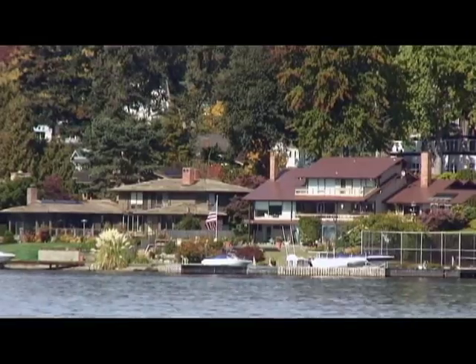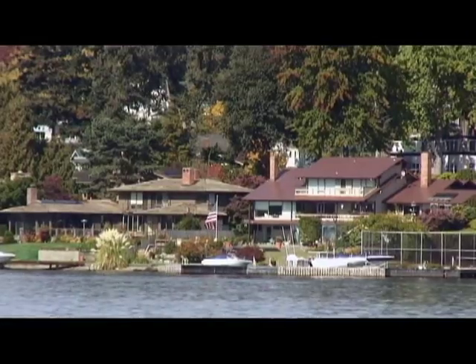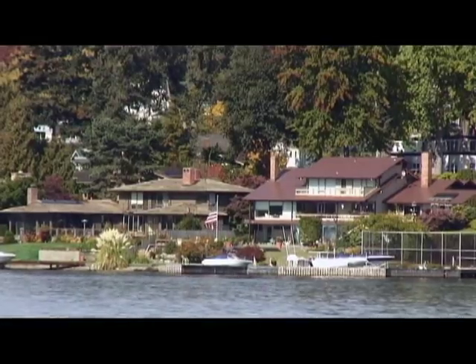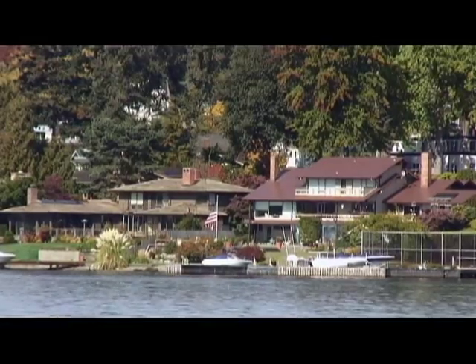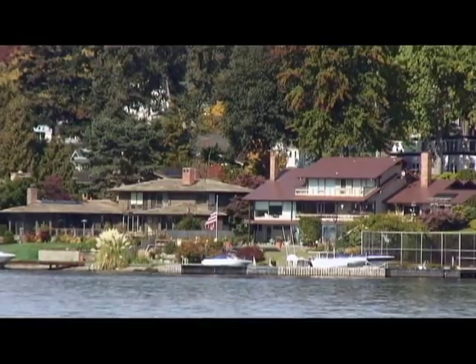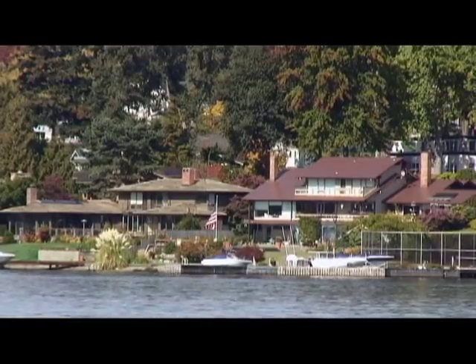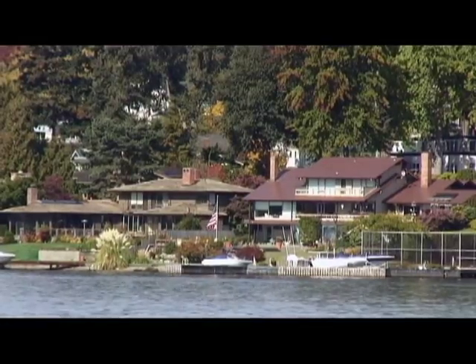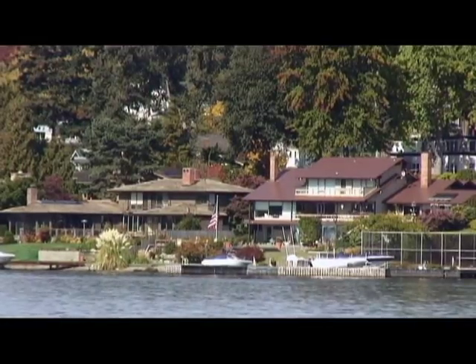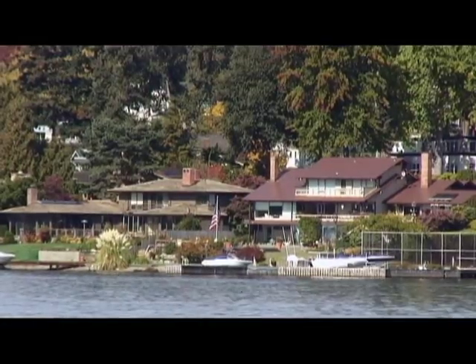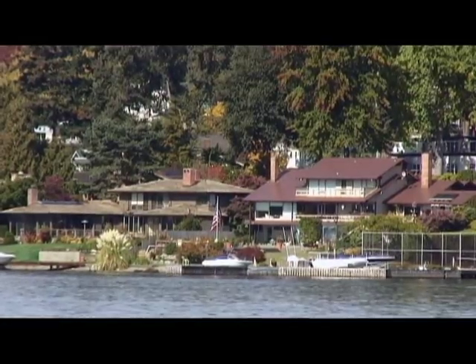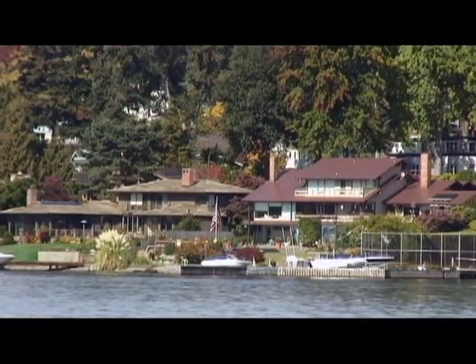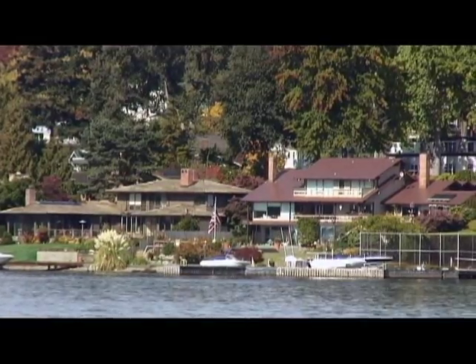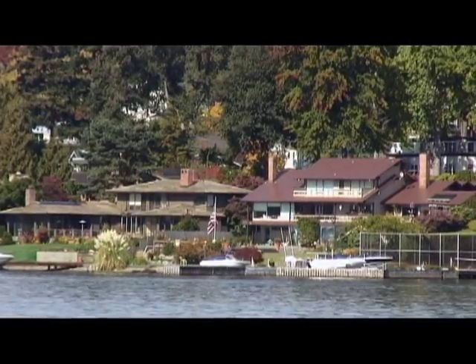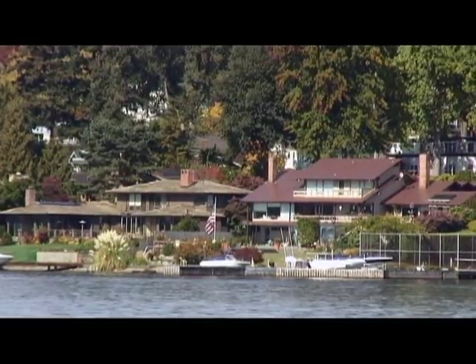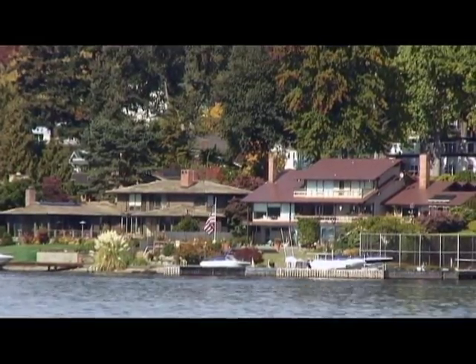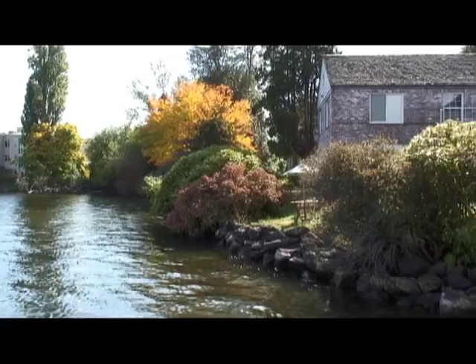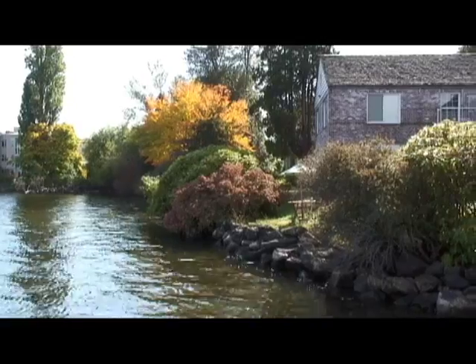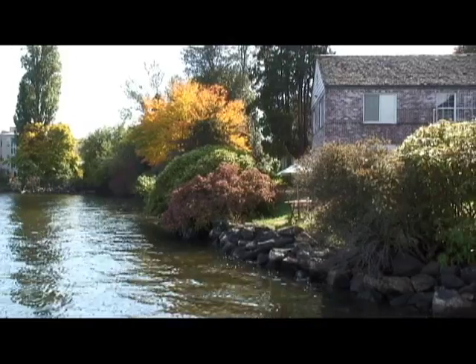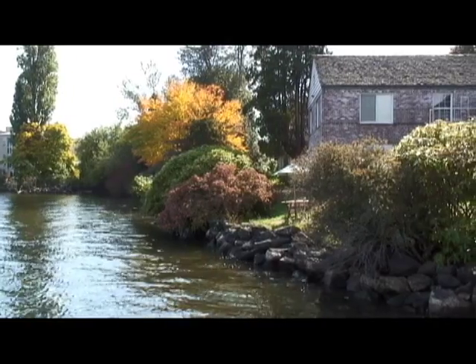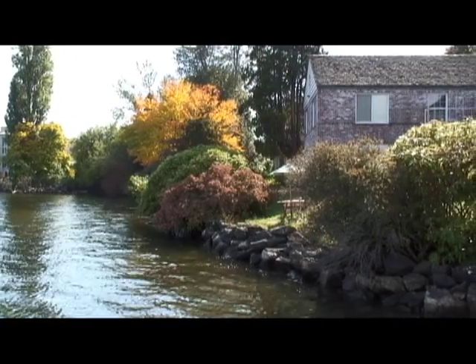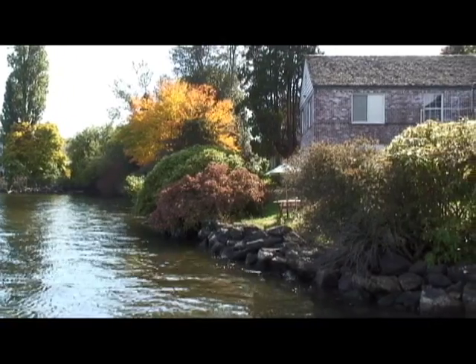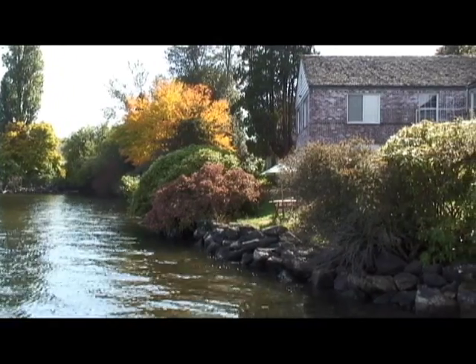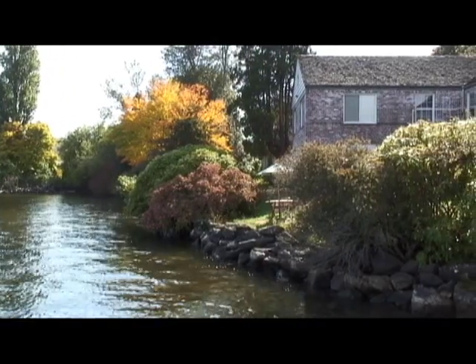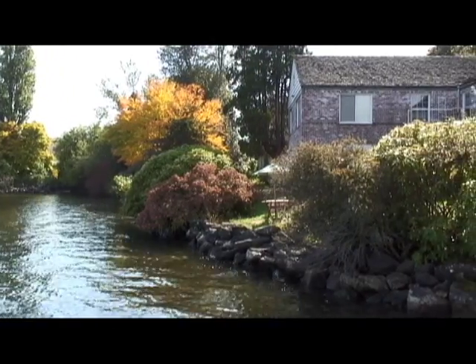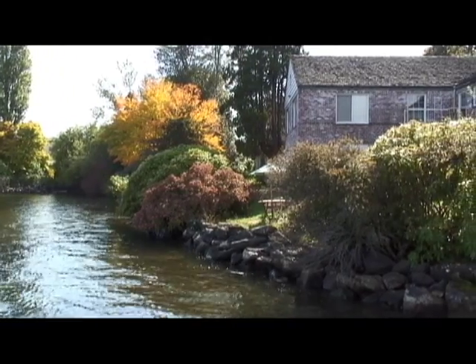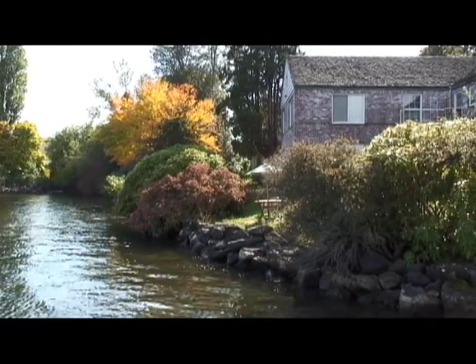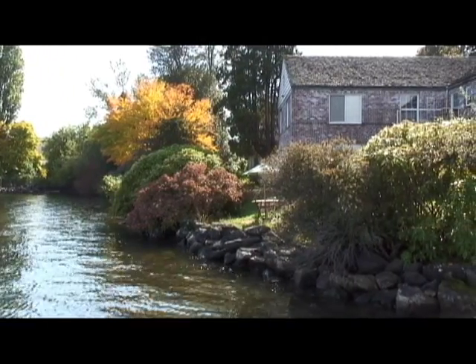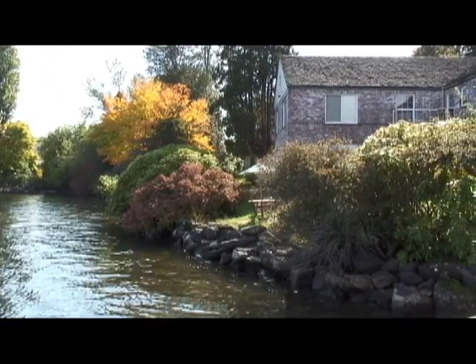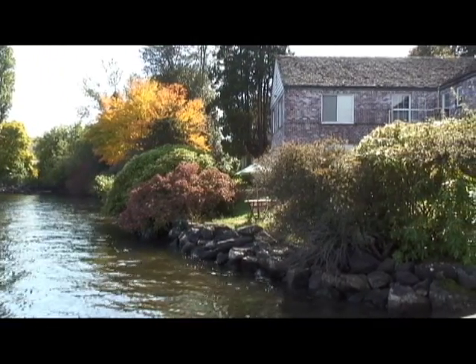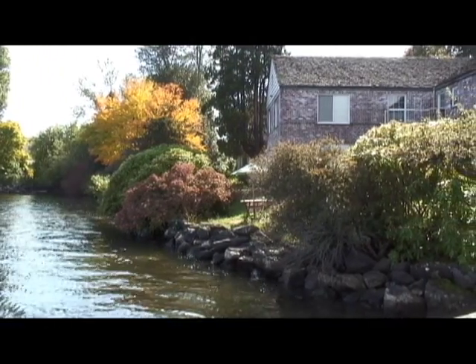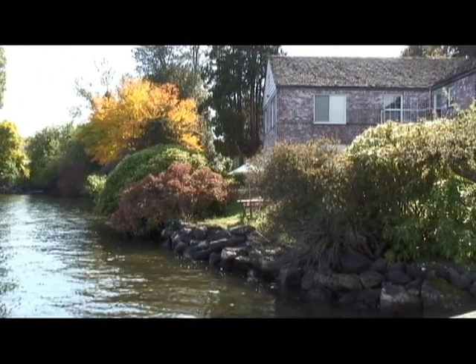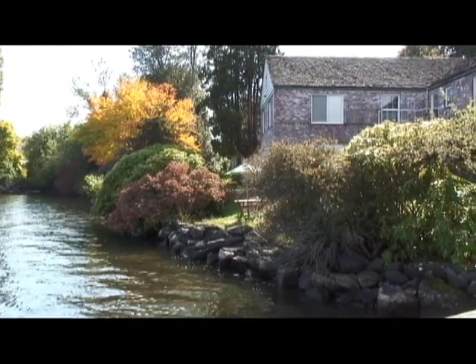Seattle has steep beach slopes that will protect the city from rising water levels. Not every city is so lucky.